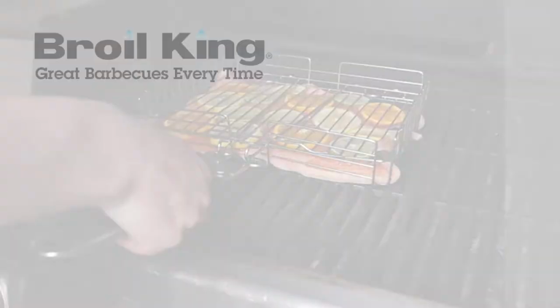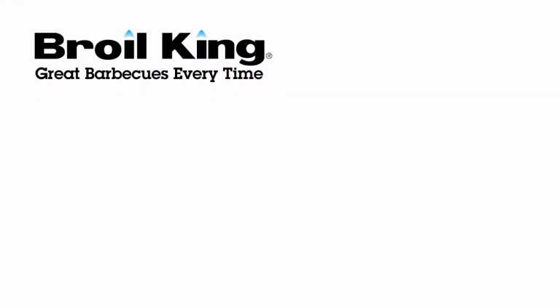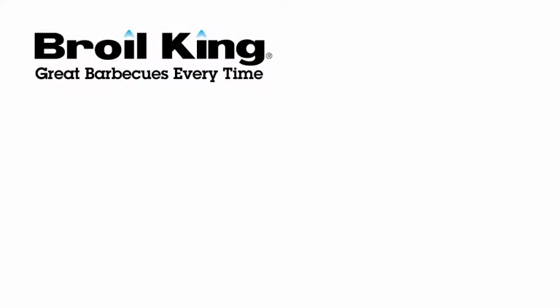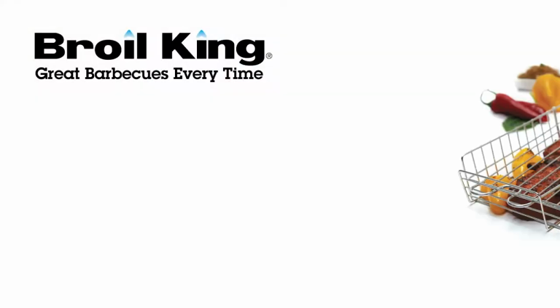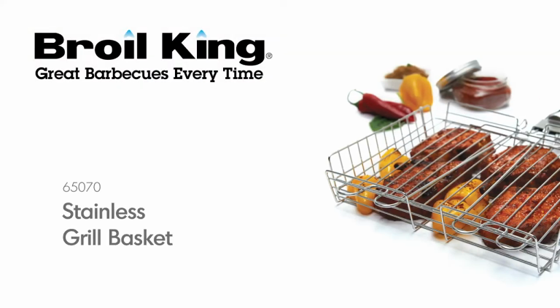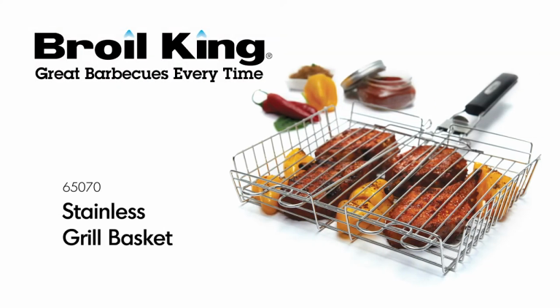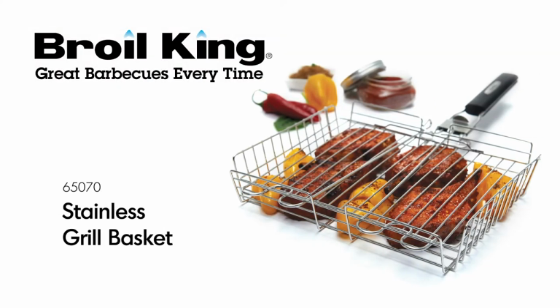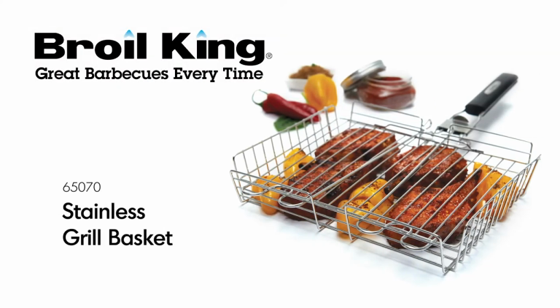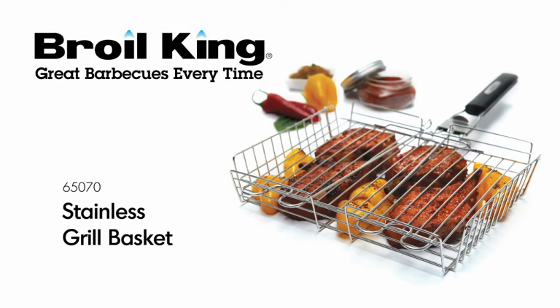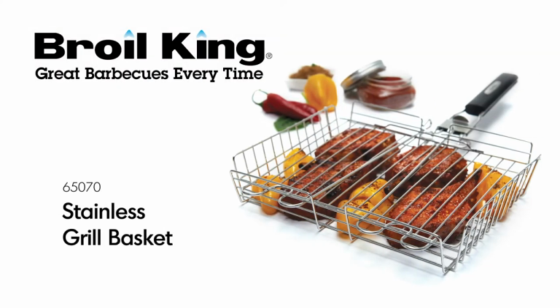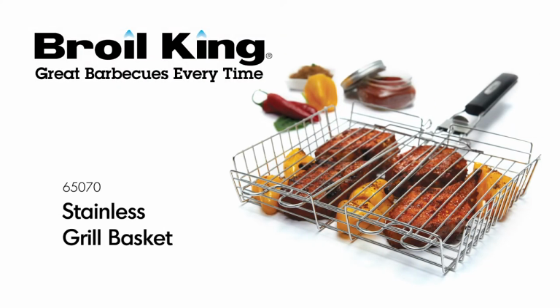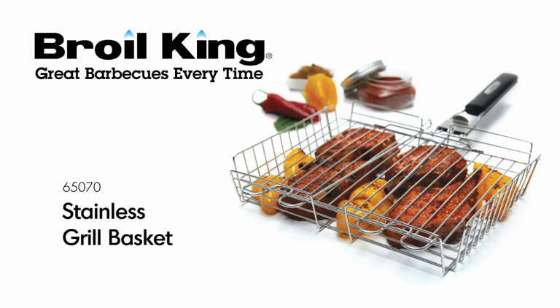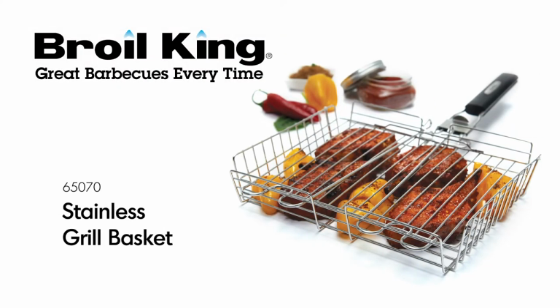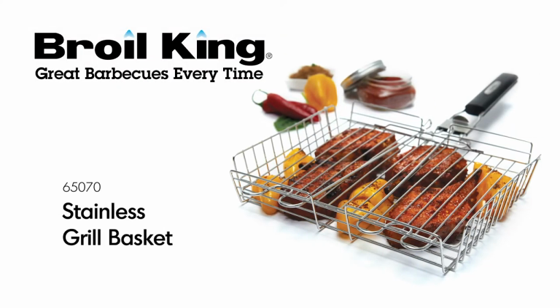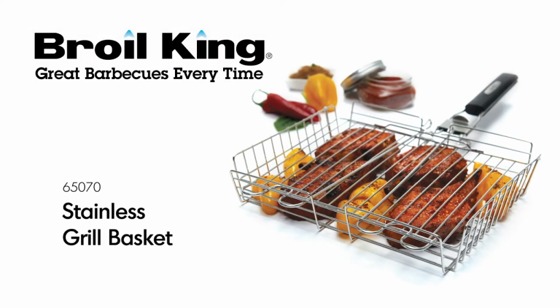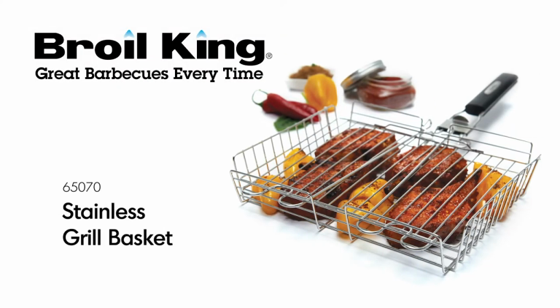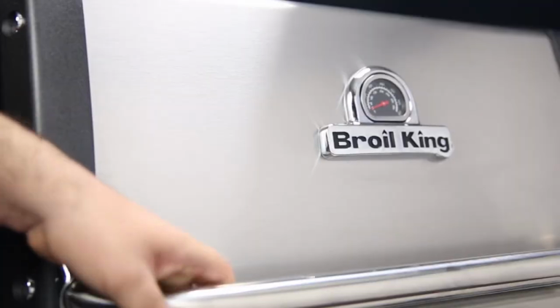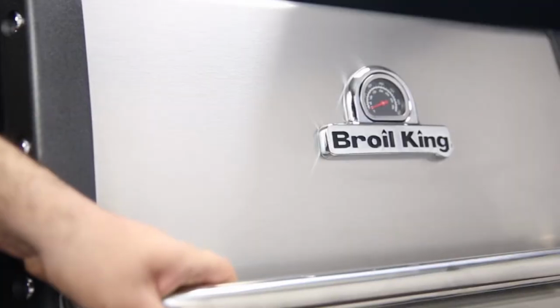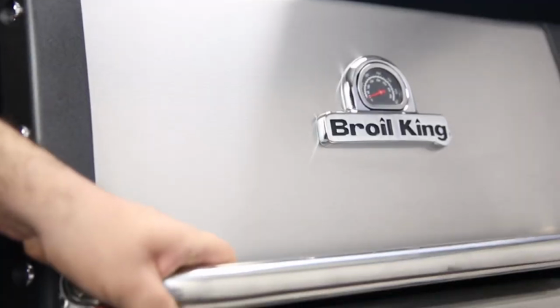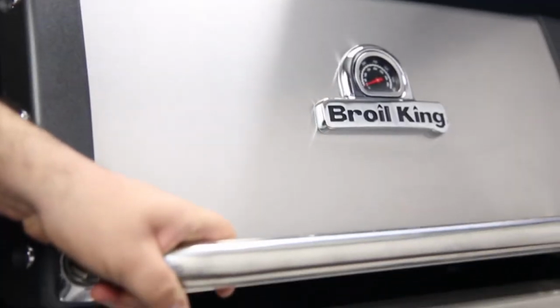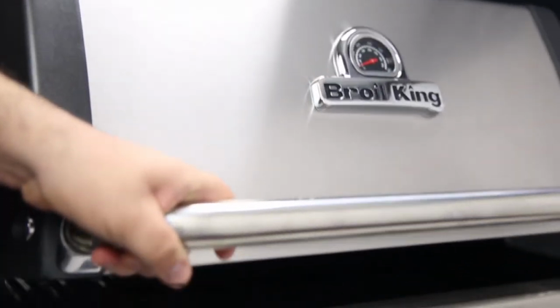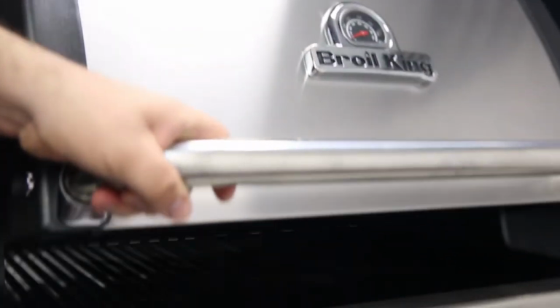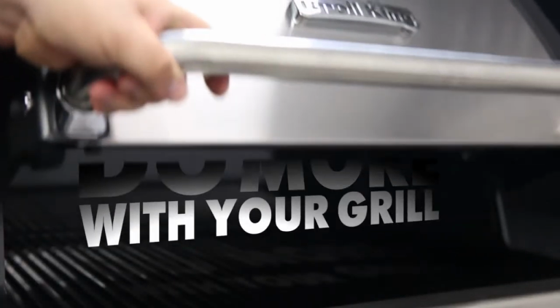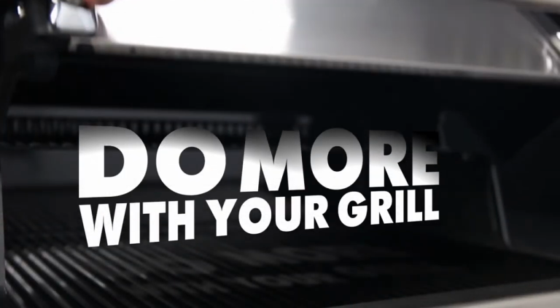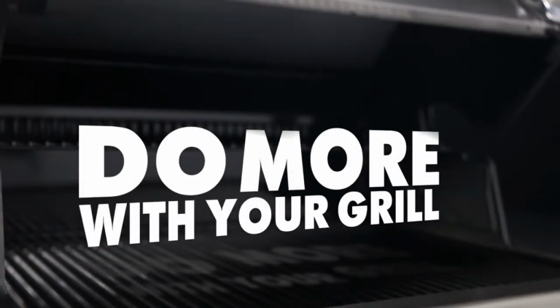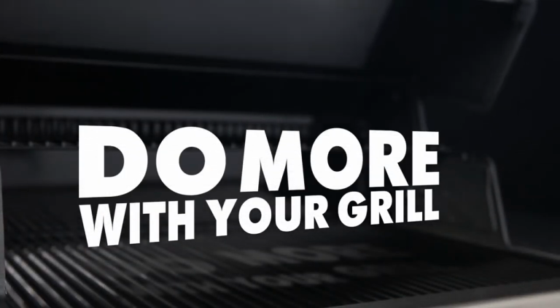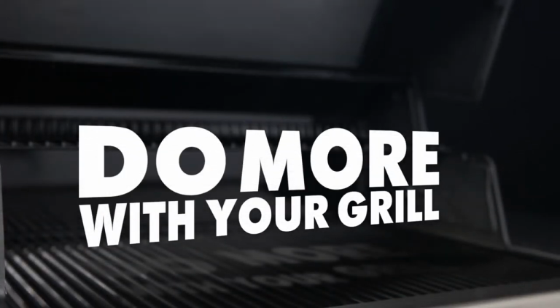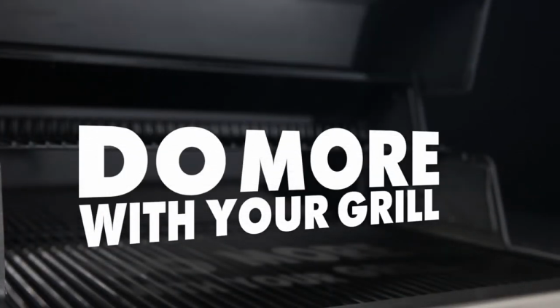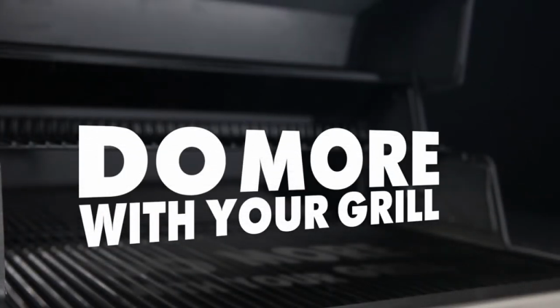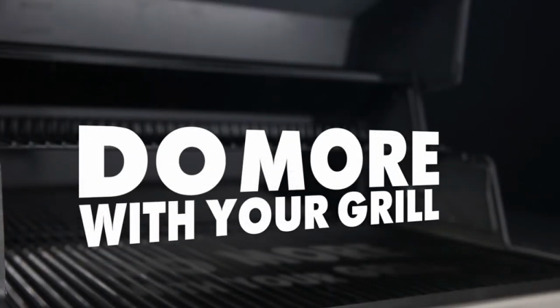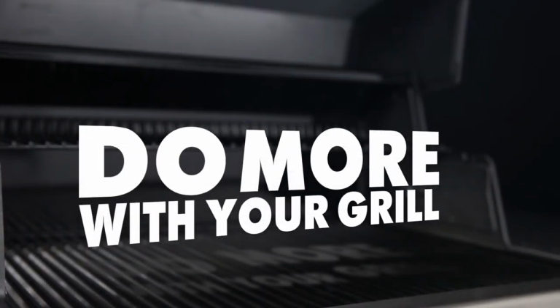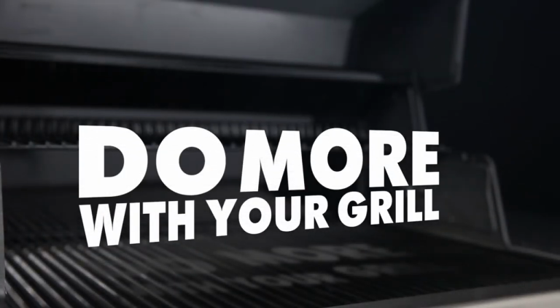The Broilking Stainless Grill Basket. Broilking — do more with your grill.